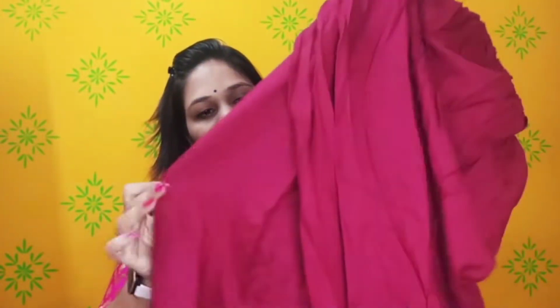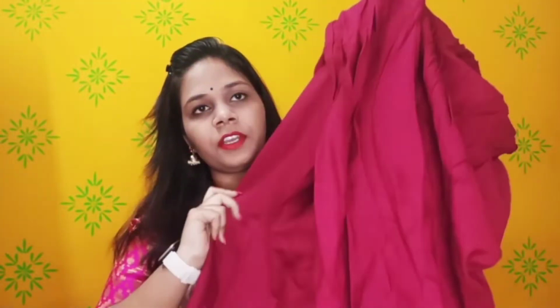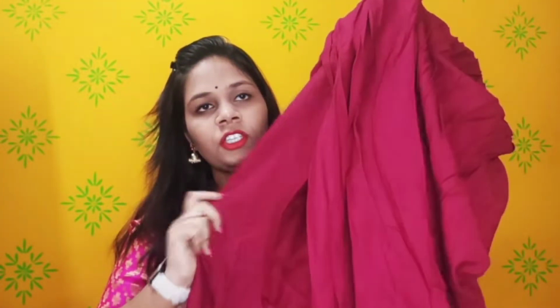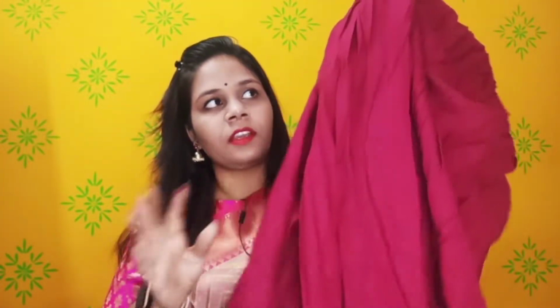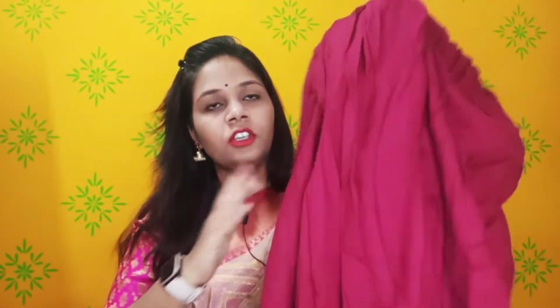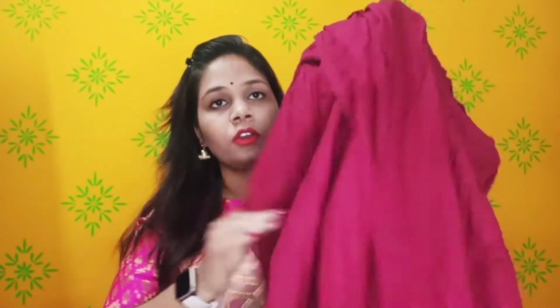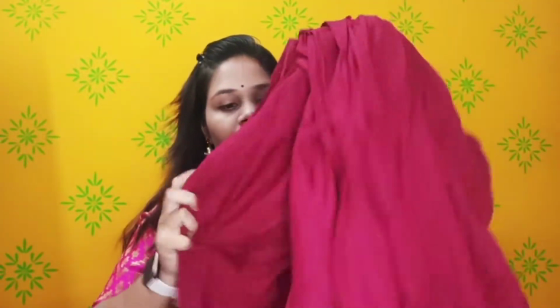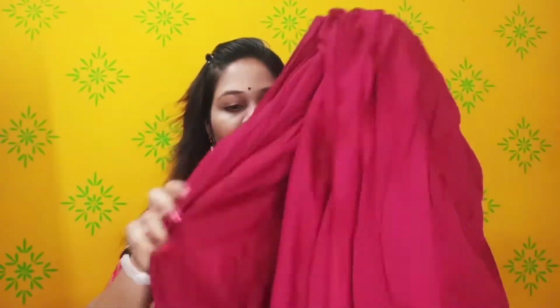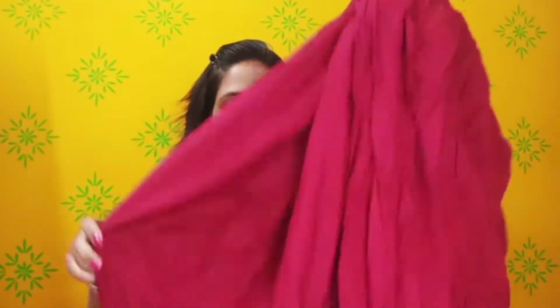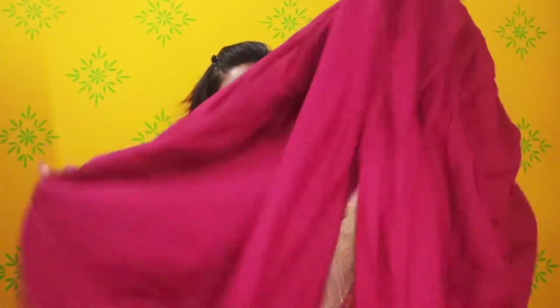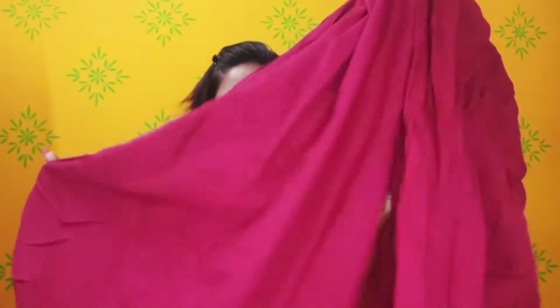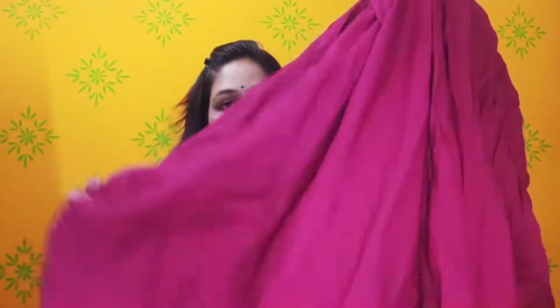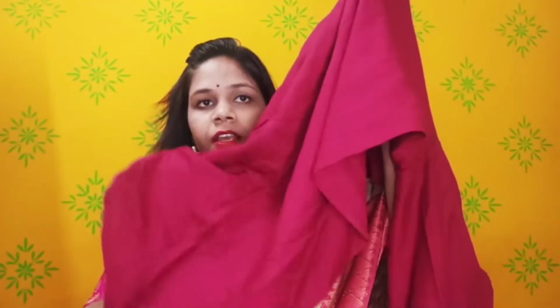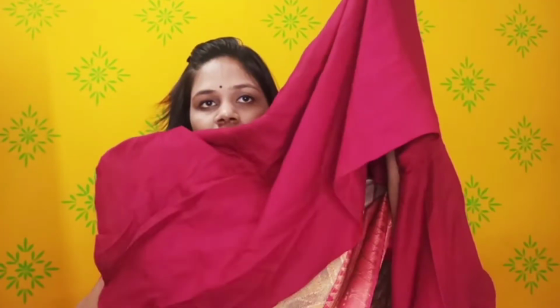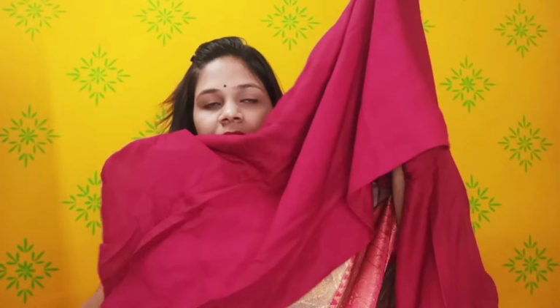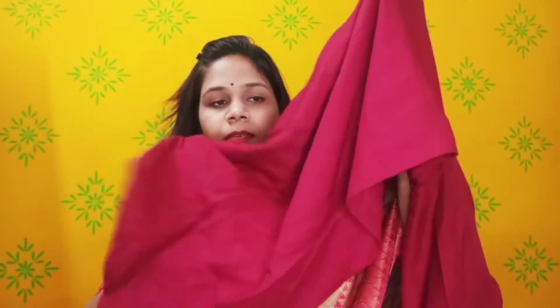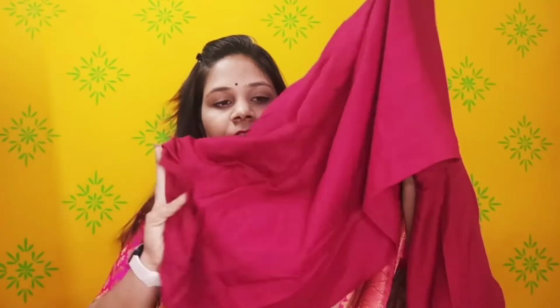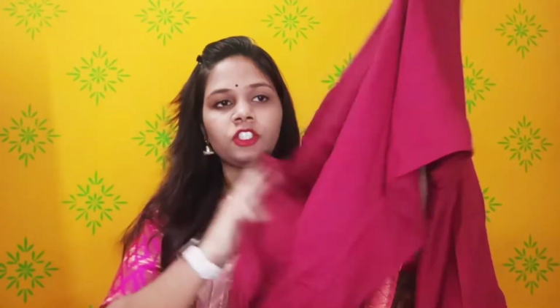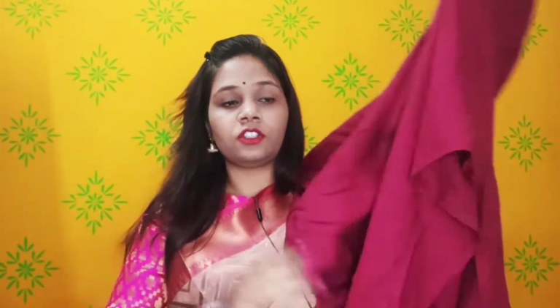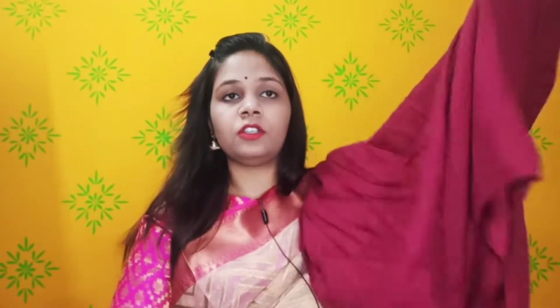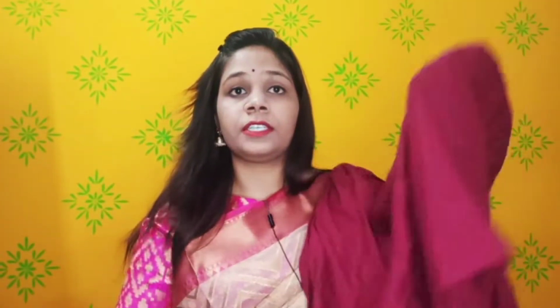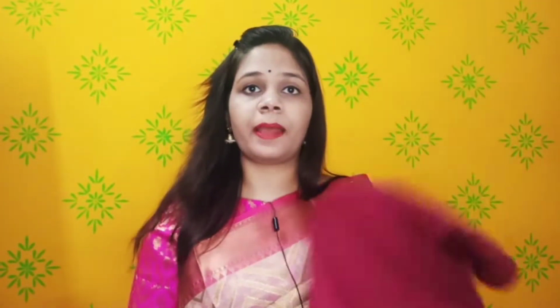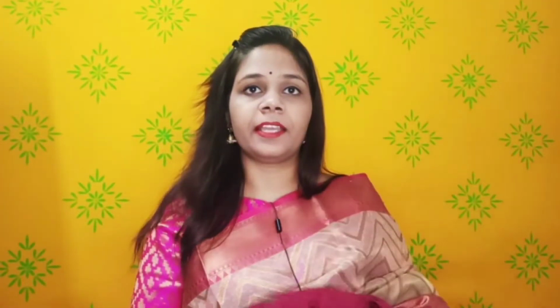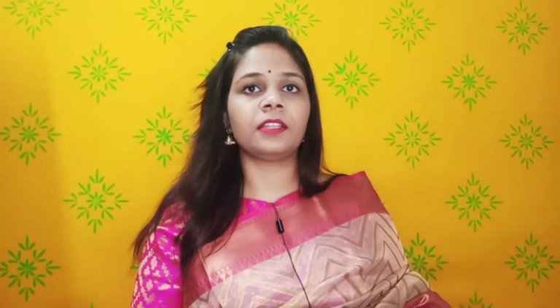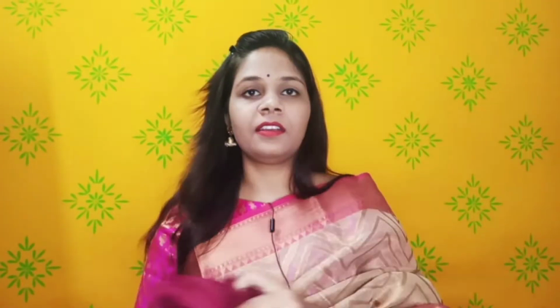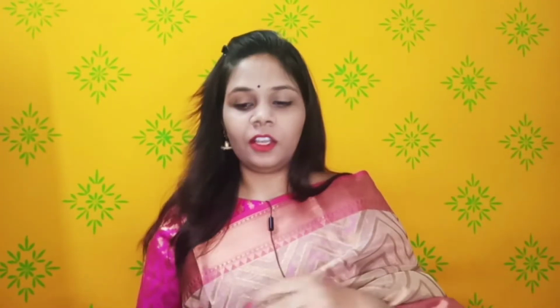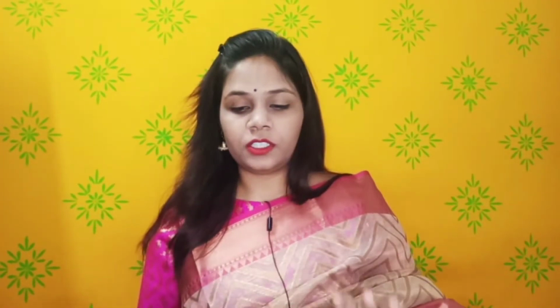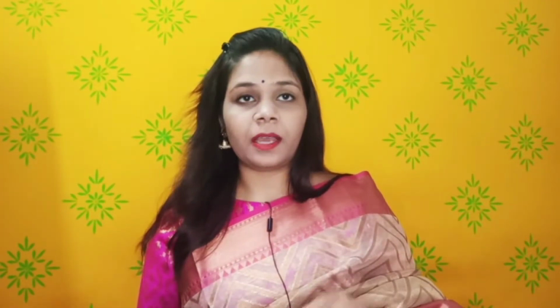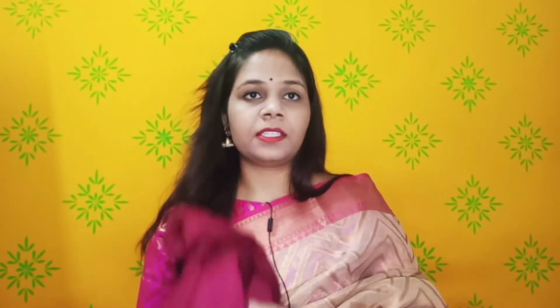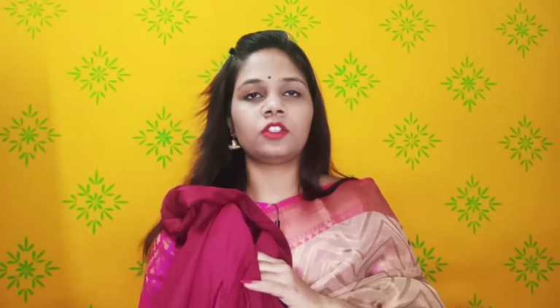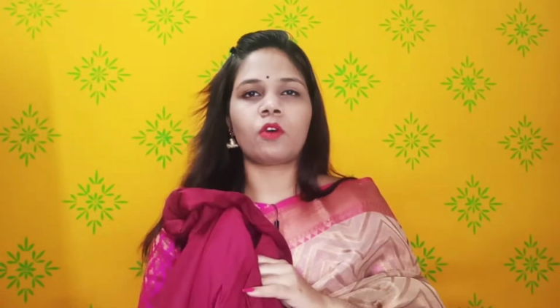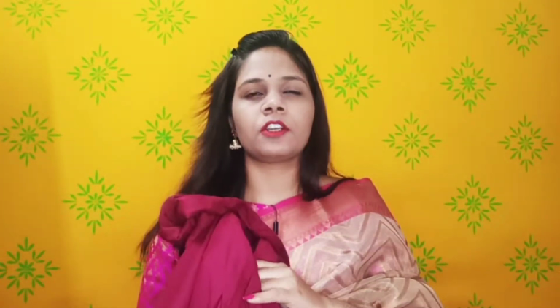It is a short frock-style skirt and it looks good after wearing it. You can carry it with a small function.